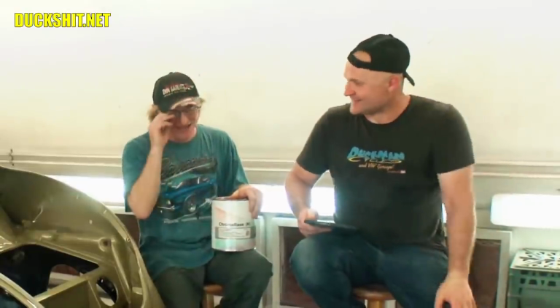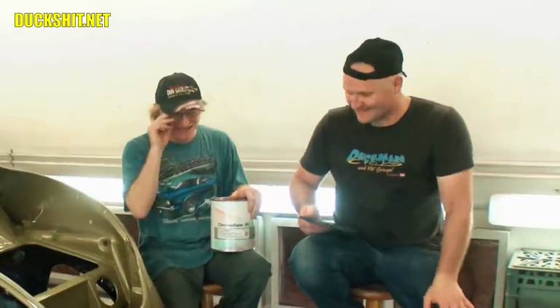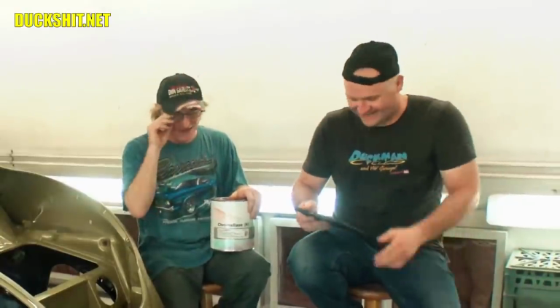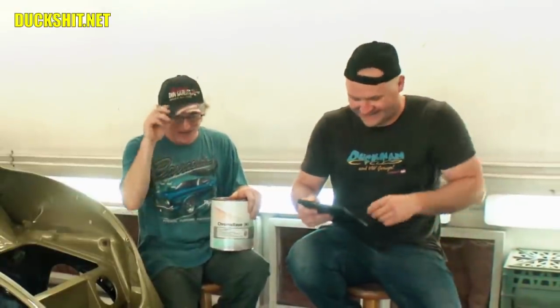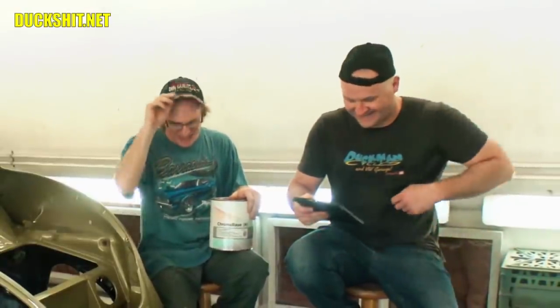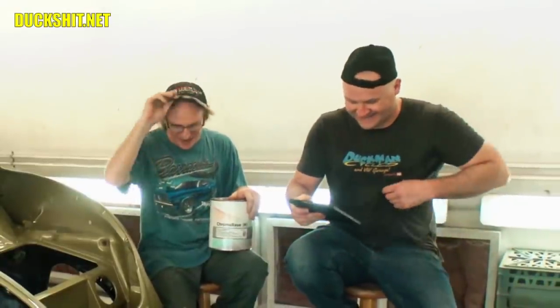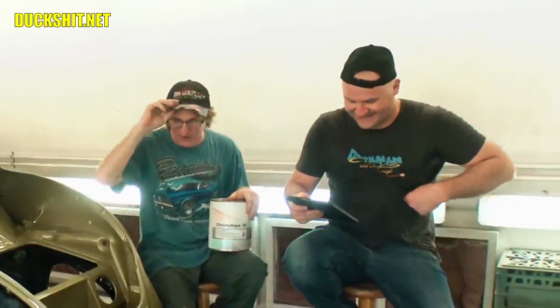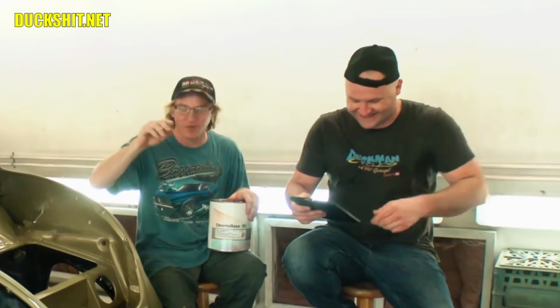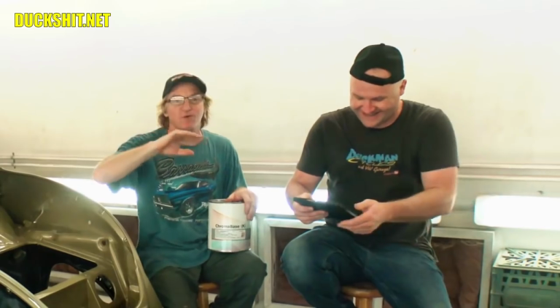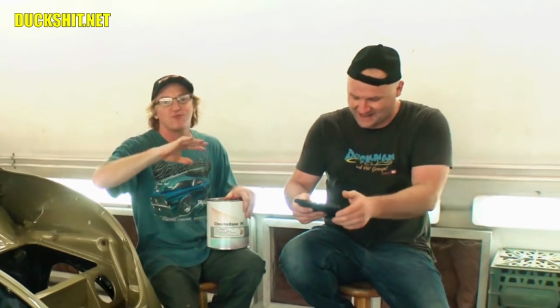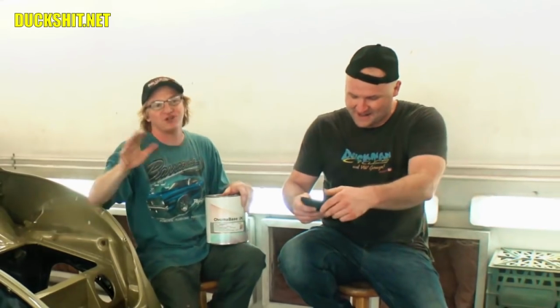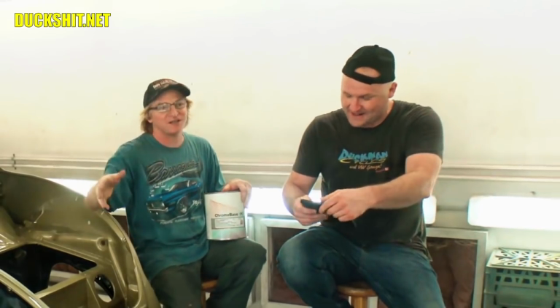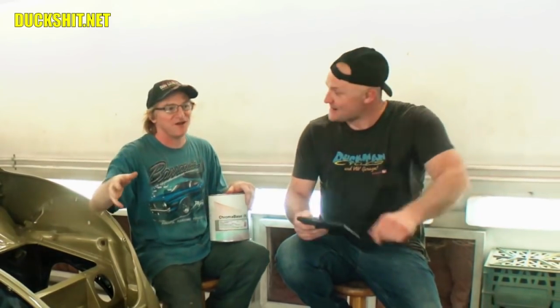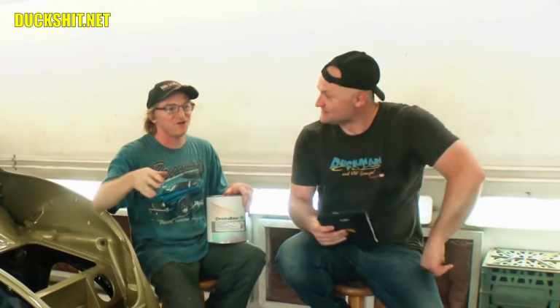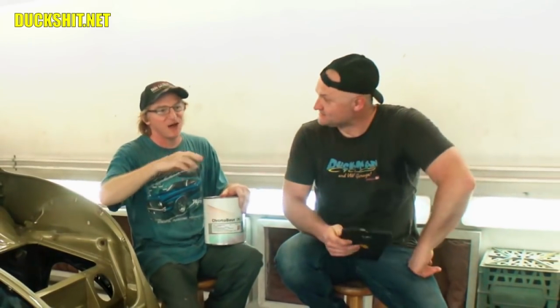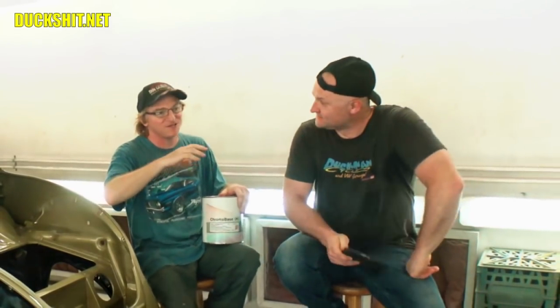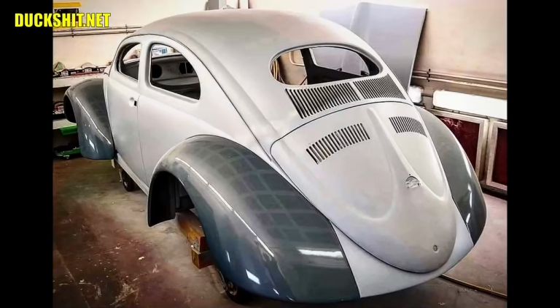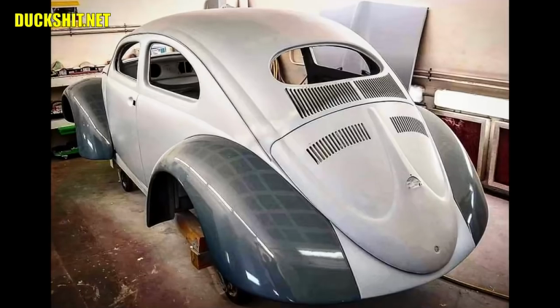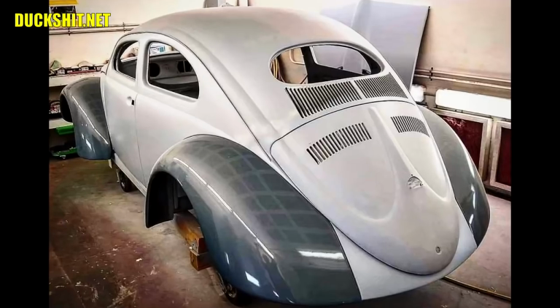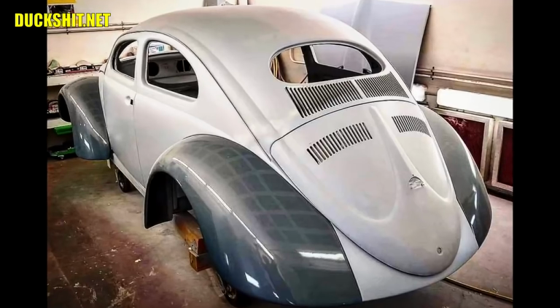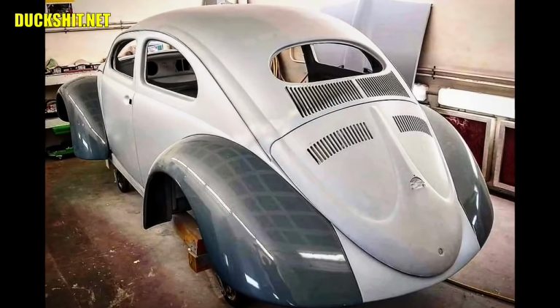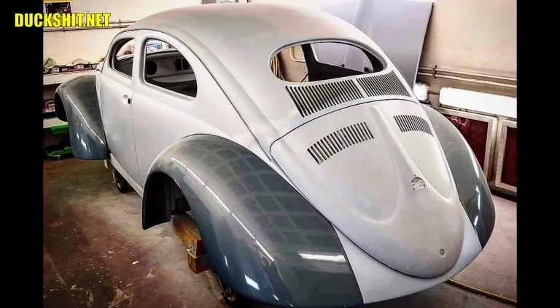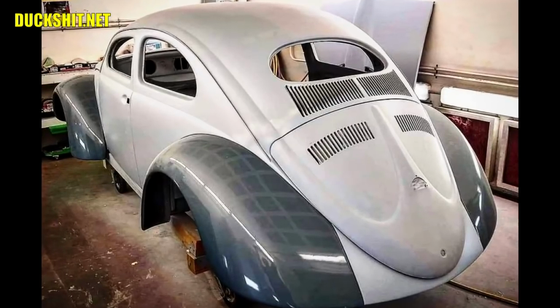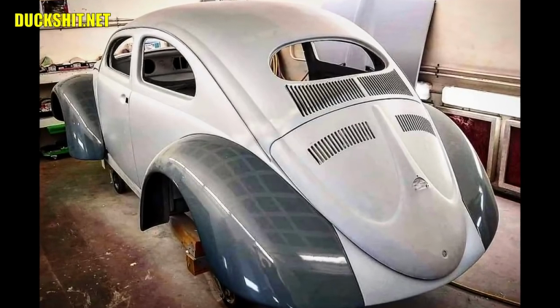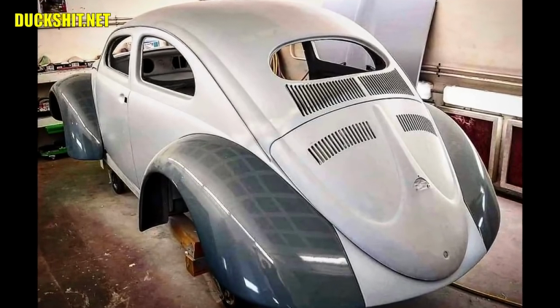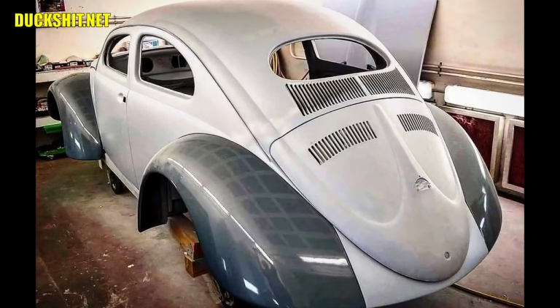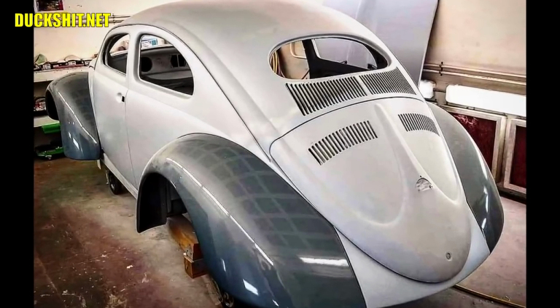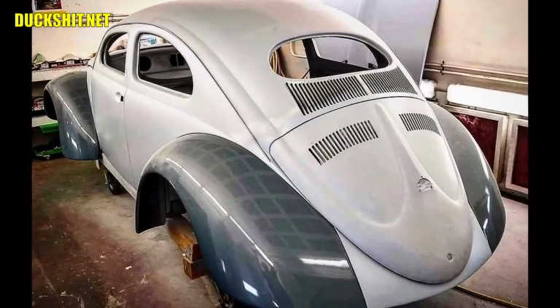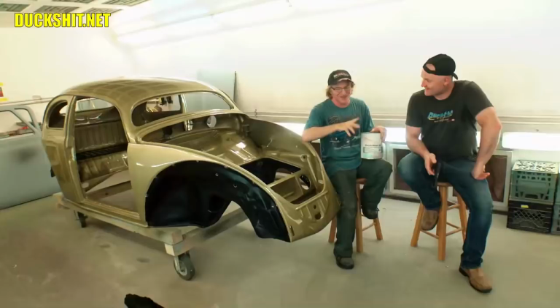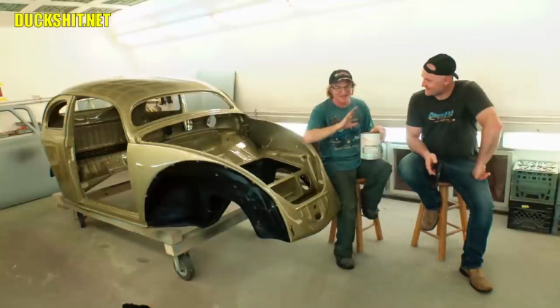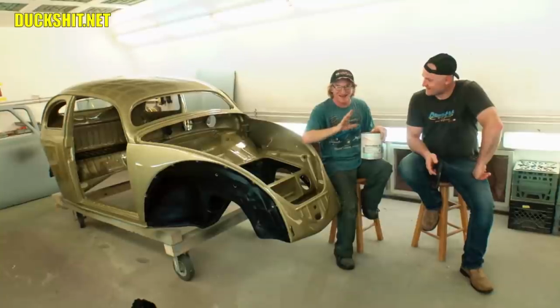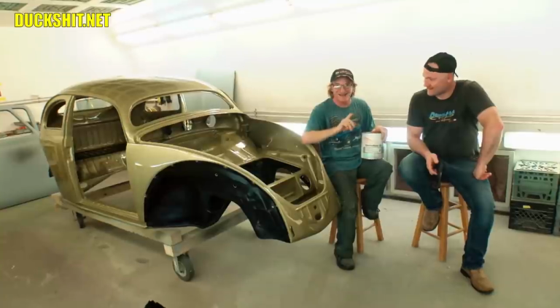And also, when we pre-shot the fenders, that was that Challenger color or something. And I was like, no, that's not it.